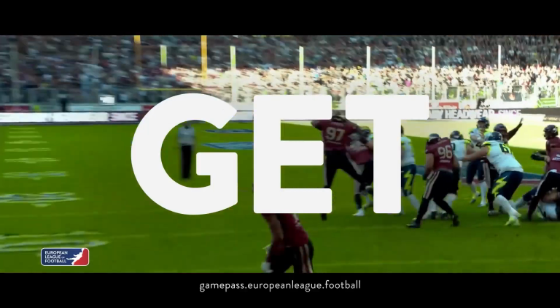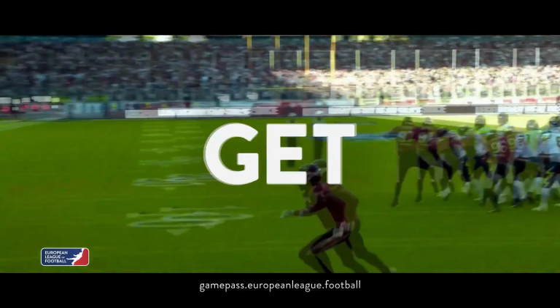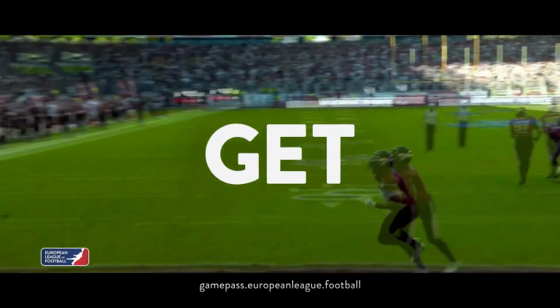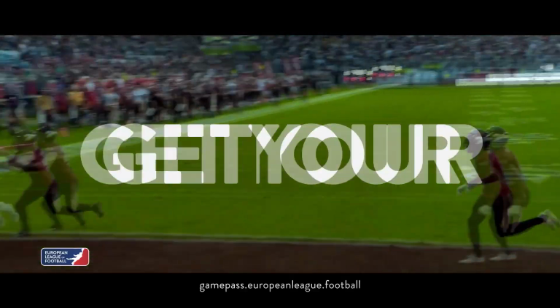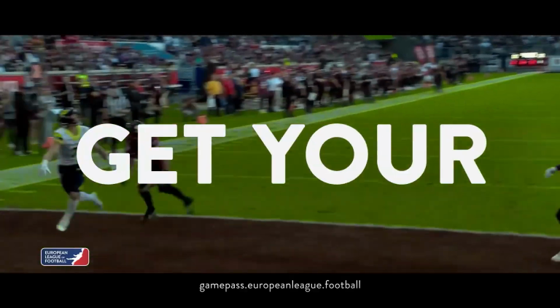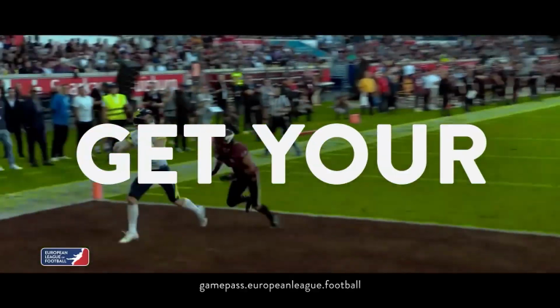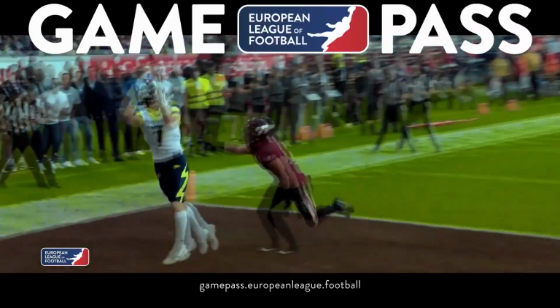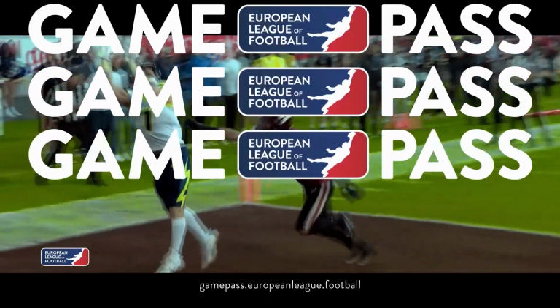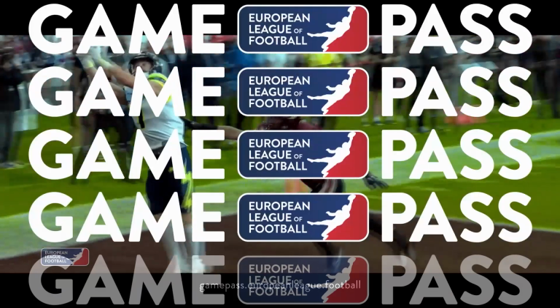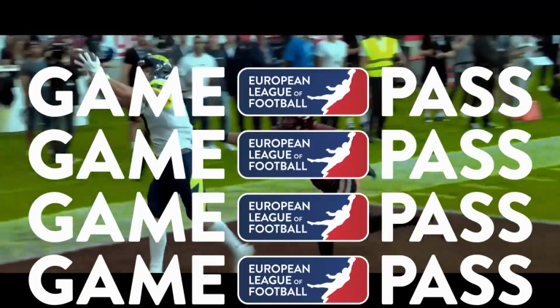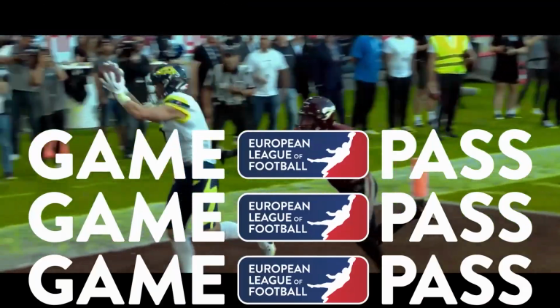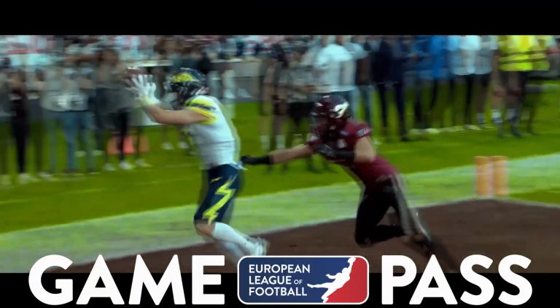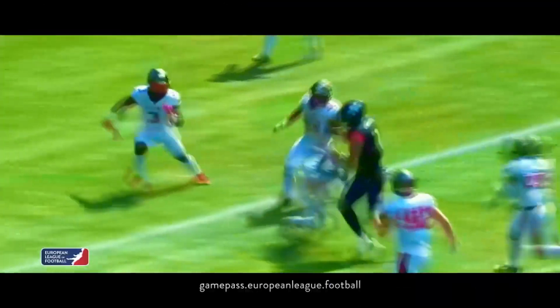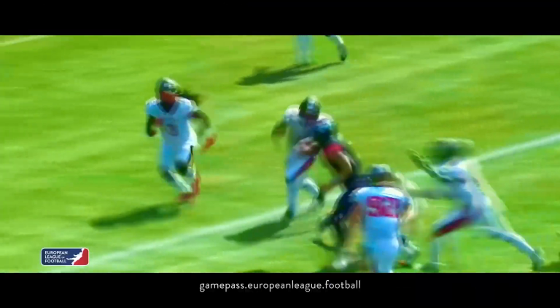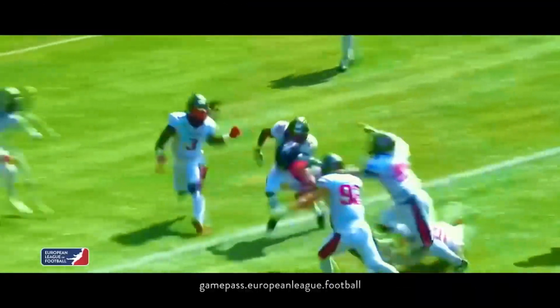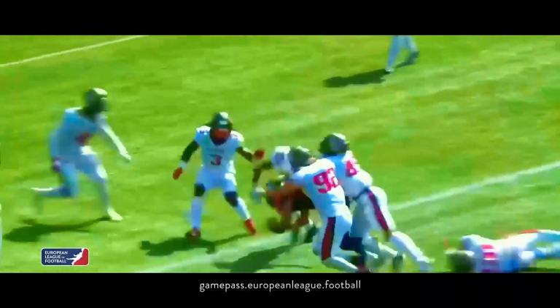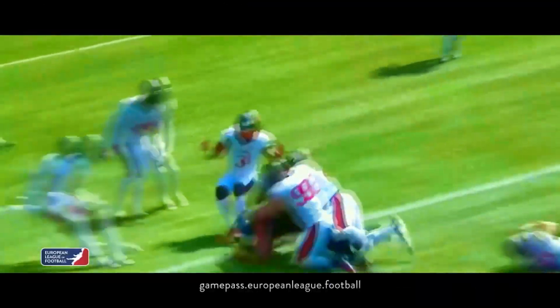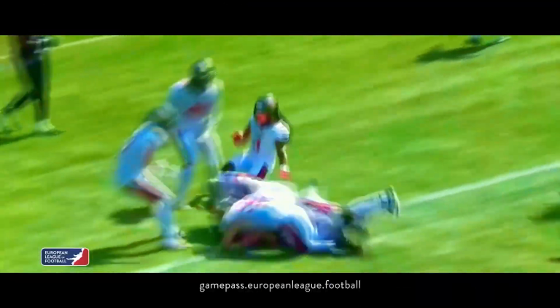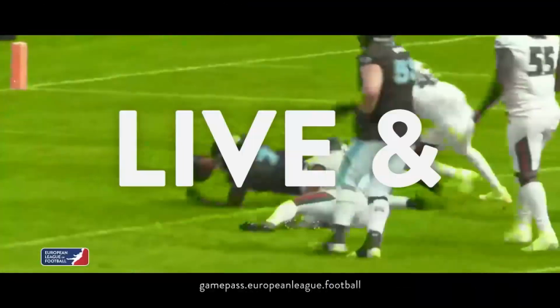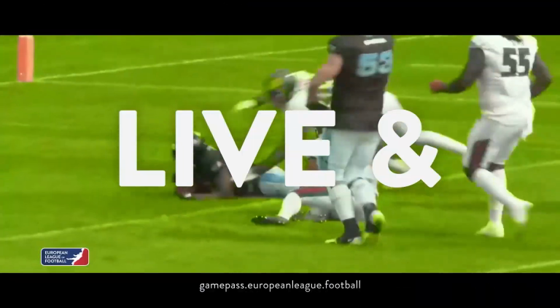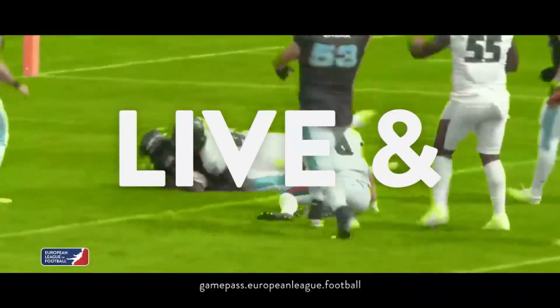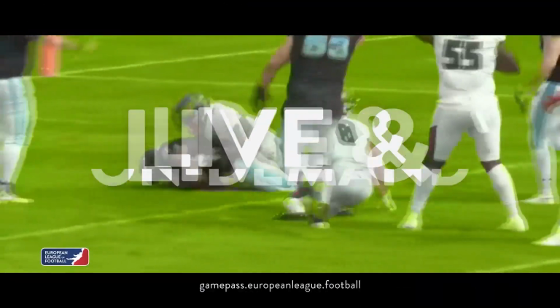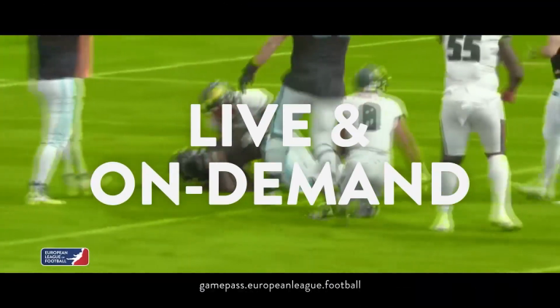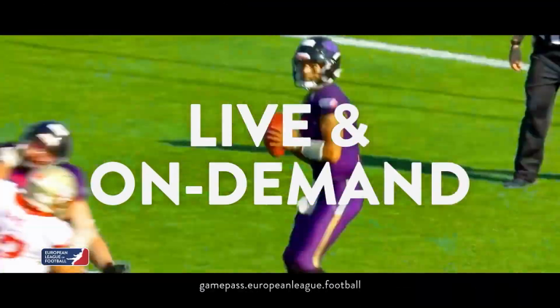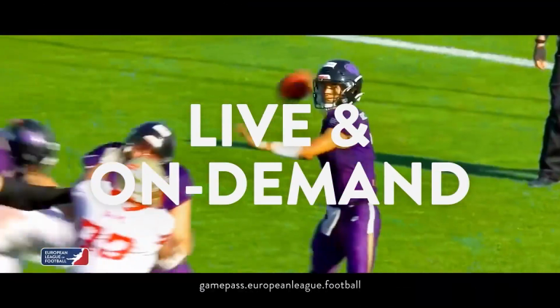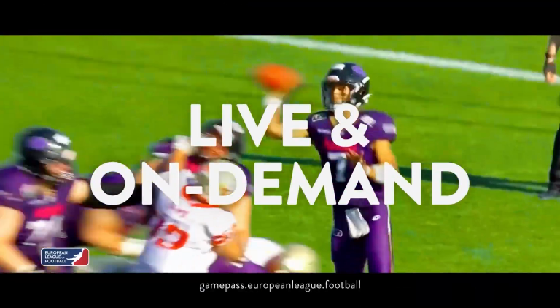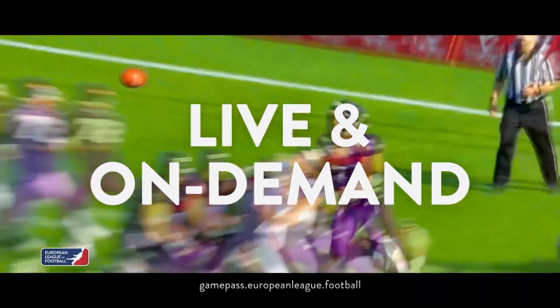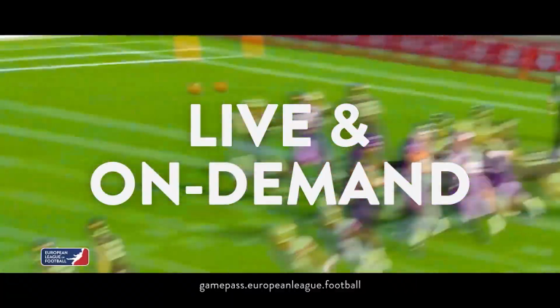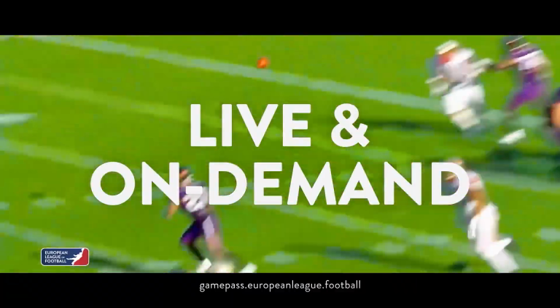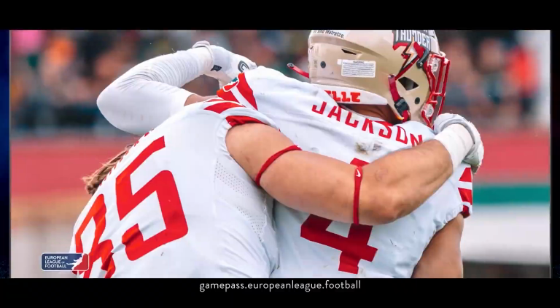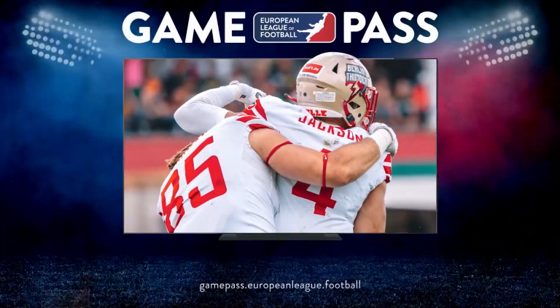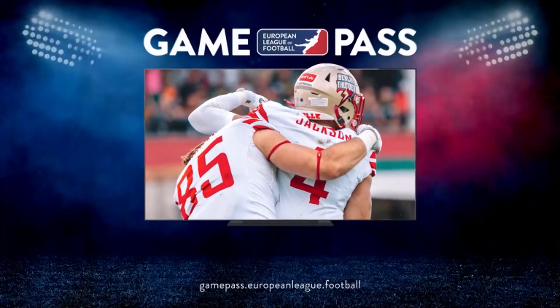Get your game pass now. Follow your team and watch every game live, on demand, on all devices.